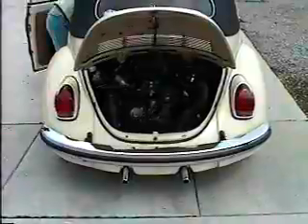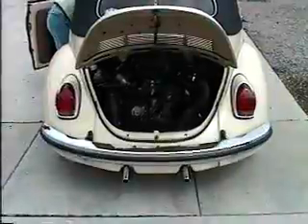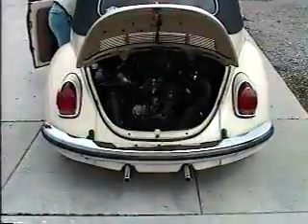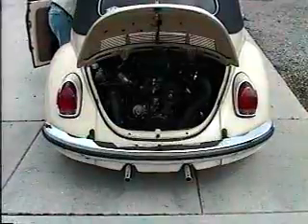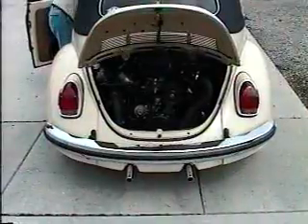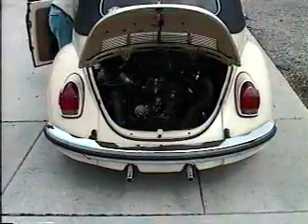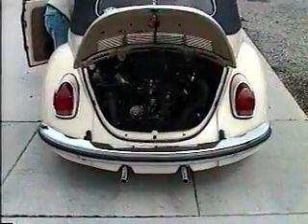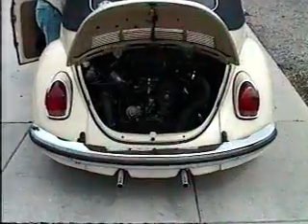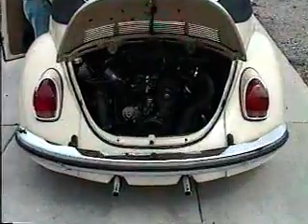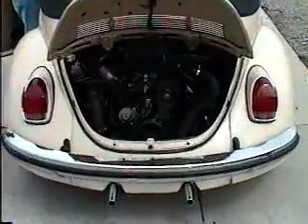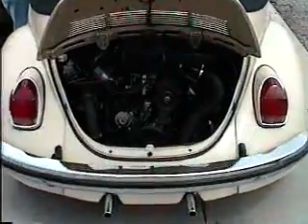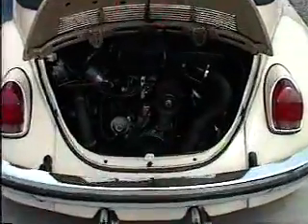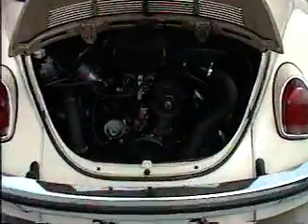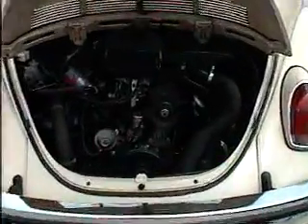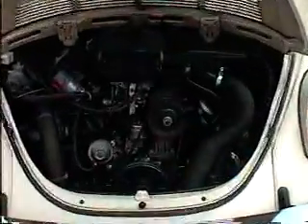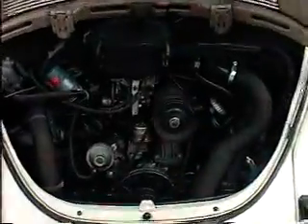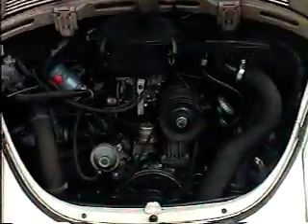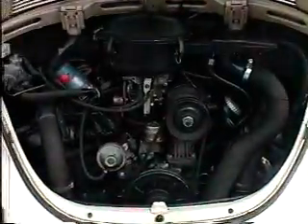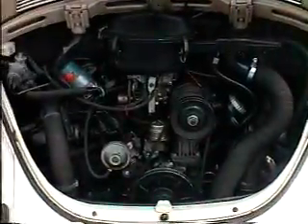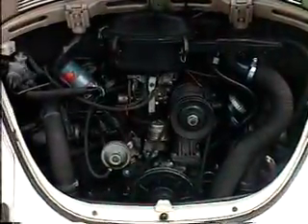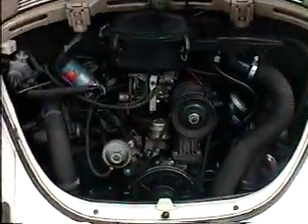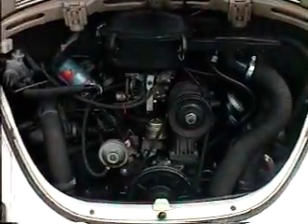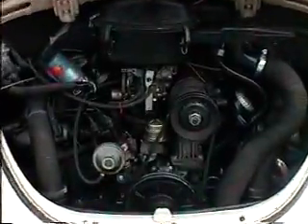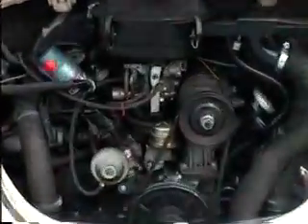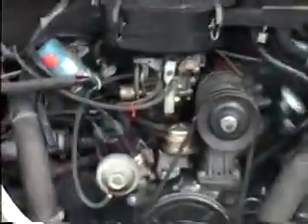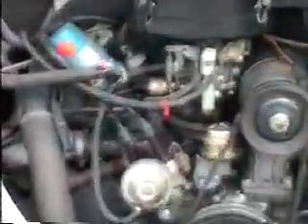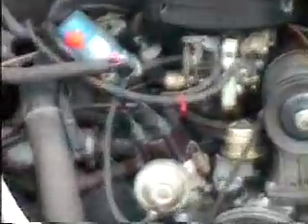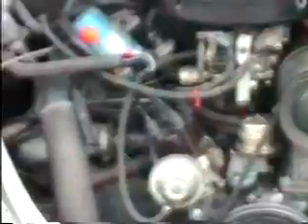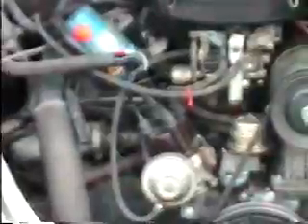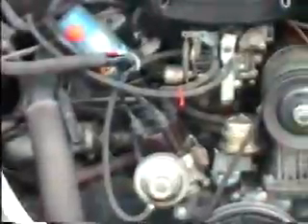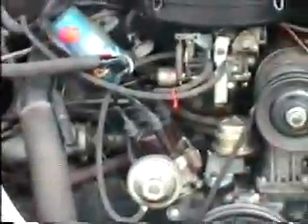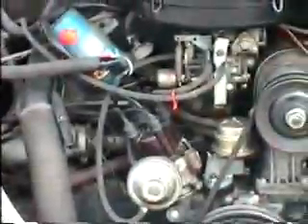Hi, you're looking at the engine compartment. This engine is spotless.